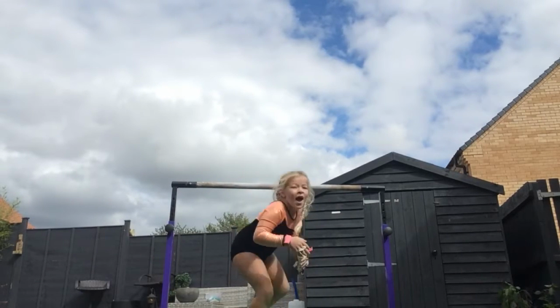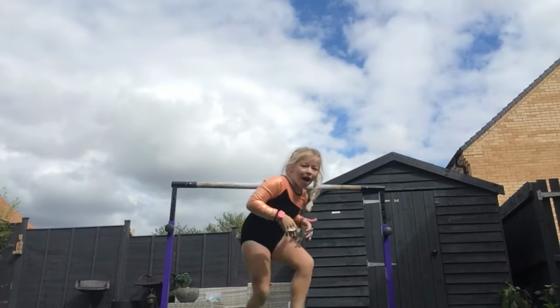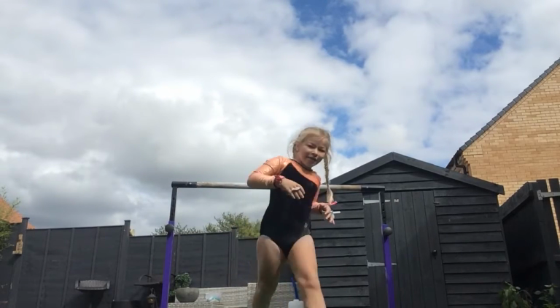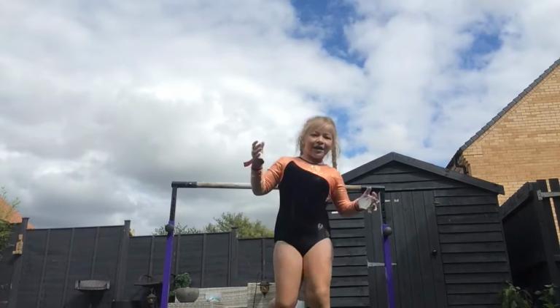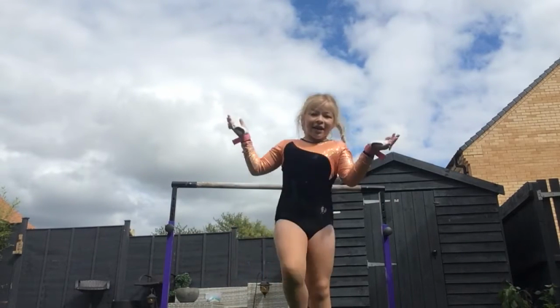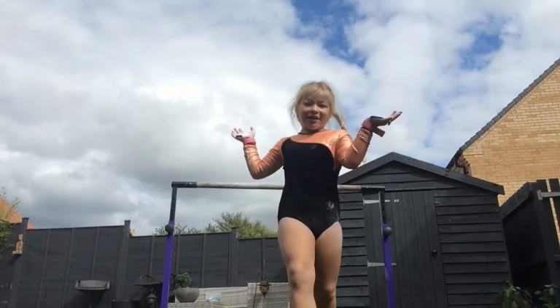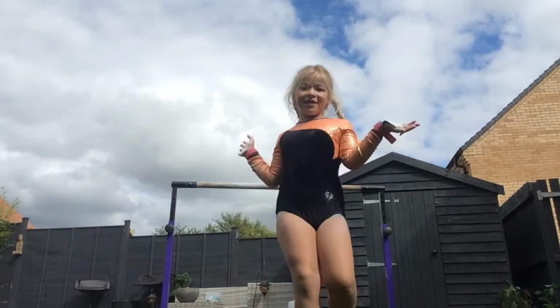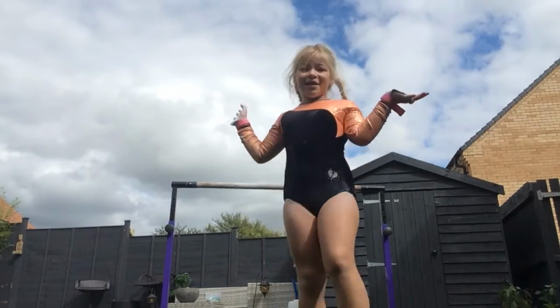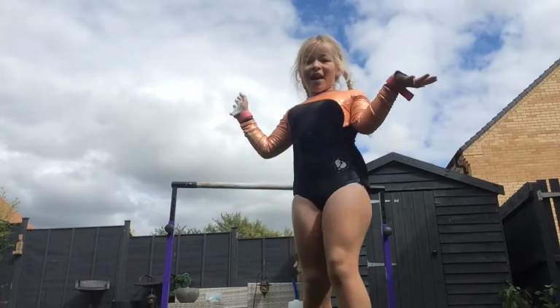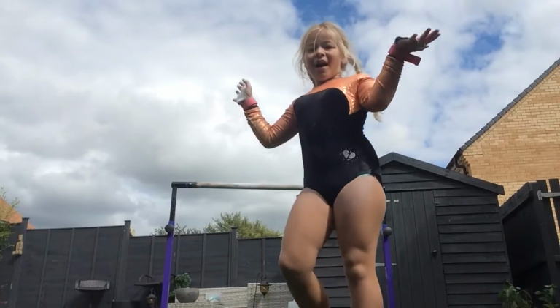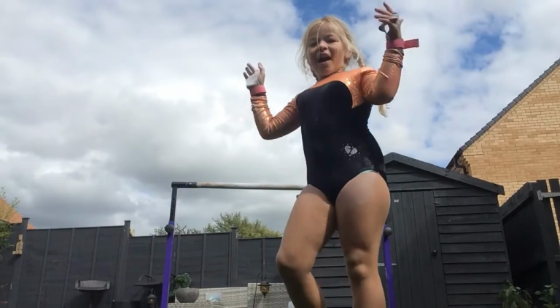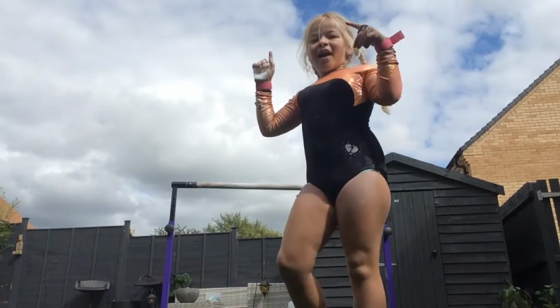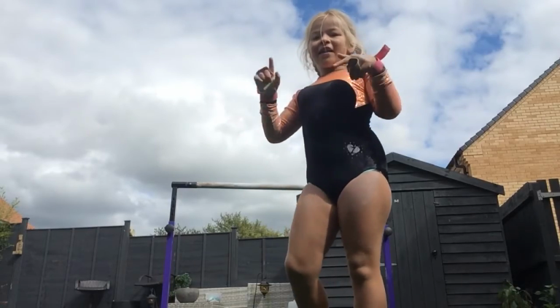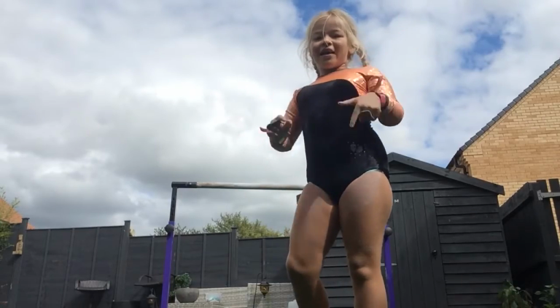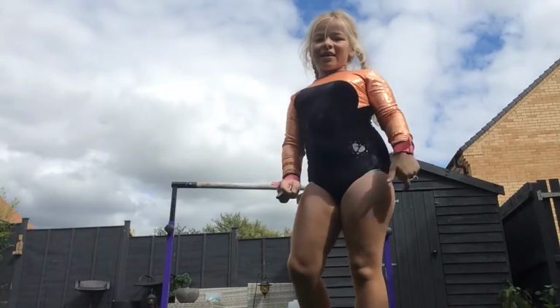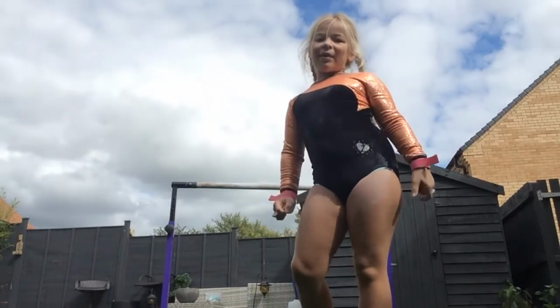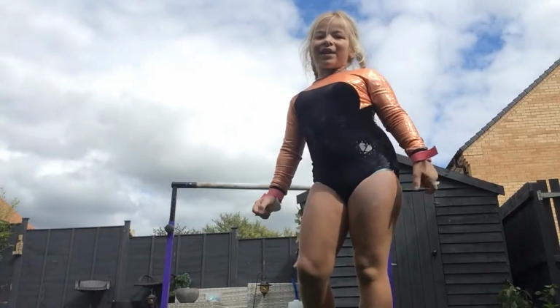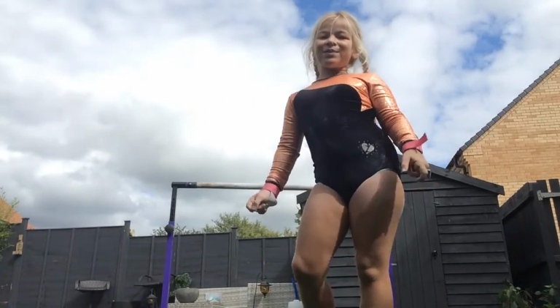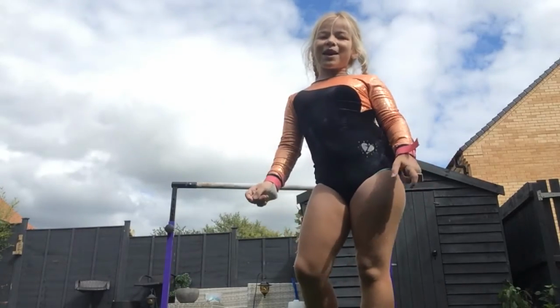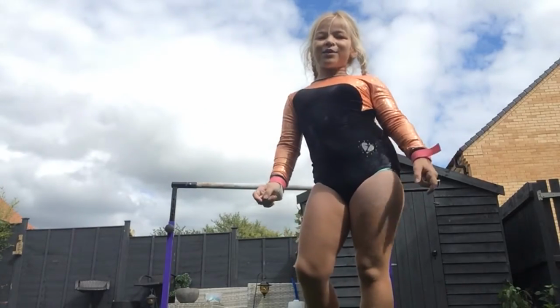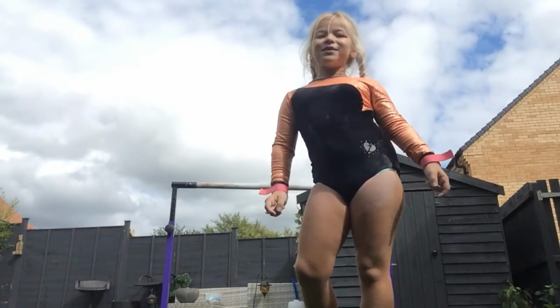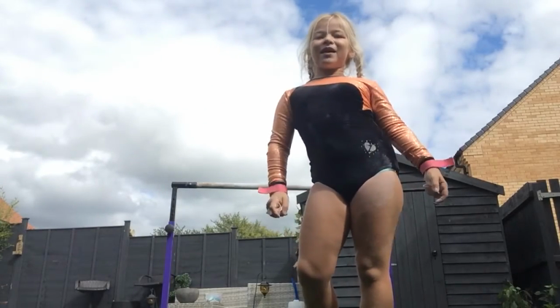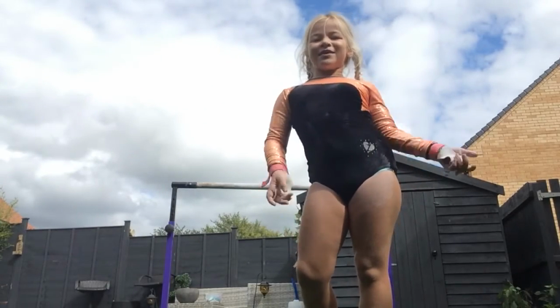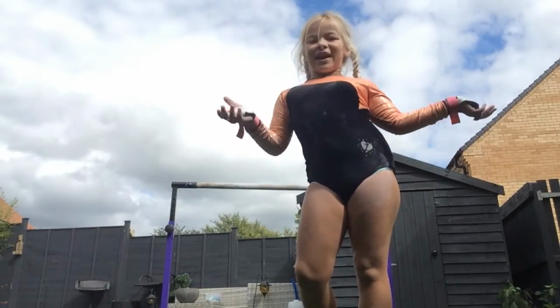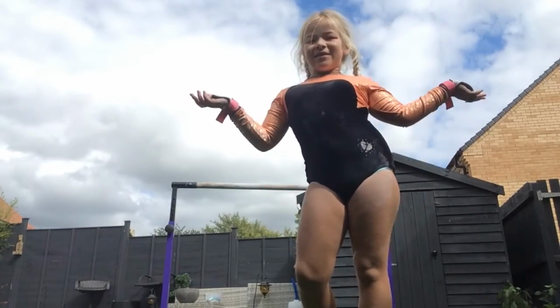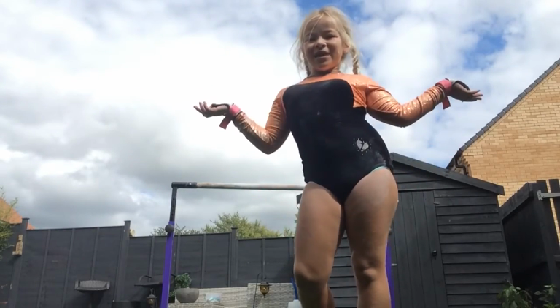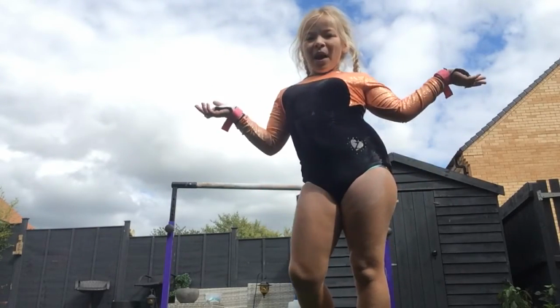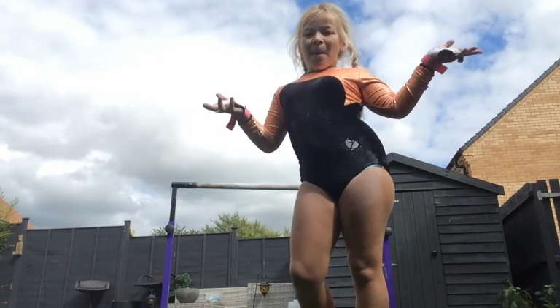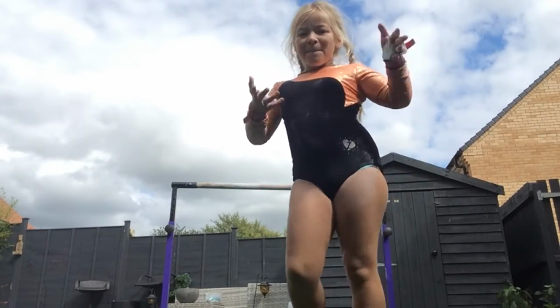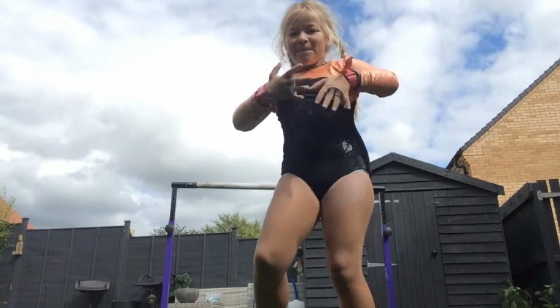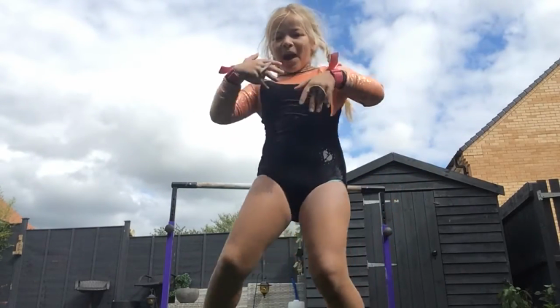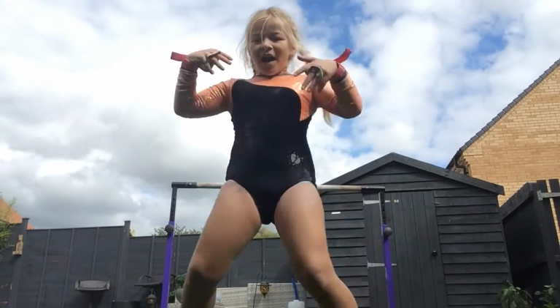And that's how you do a circle up, back hip circle, circle down. Bye!